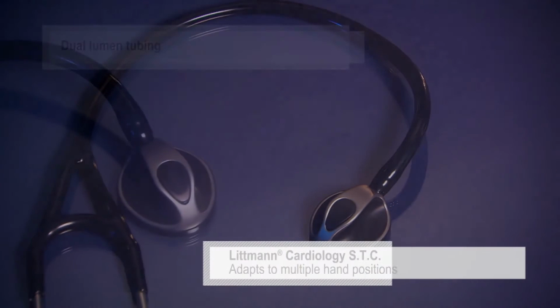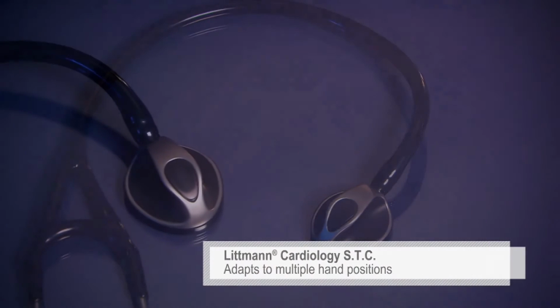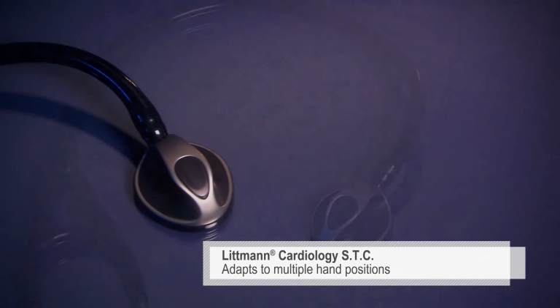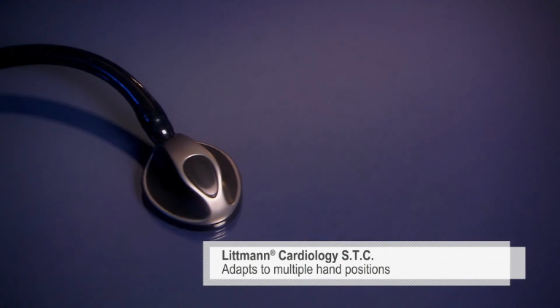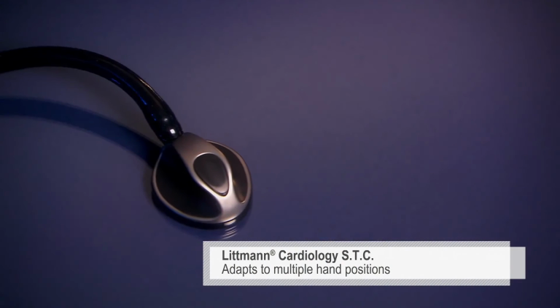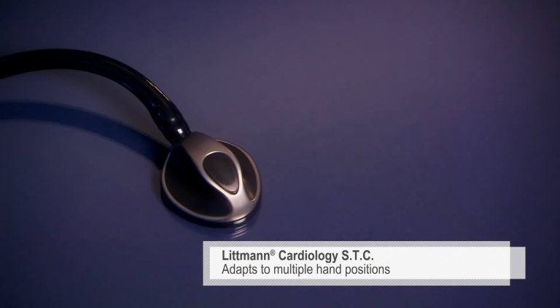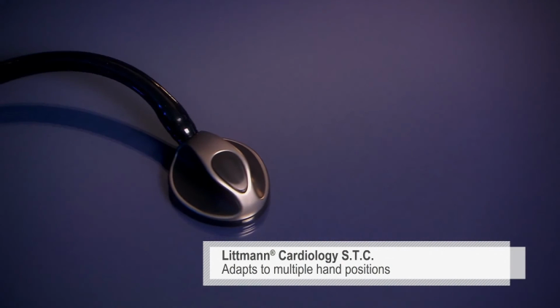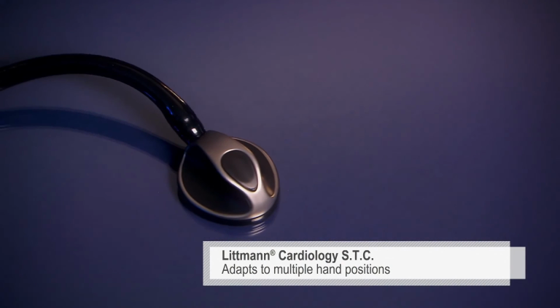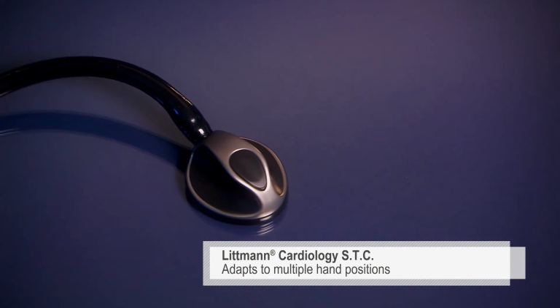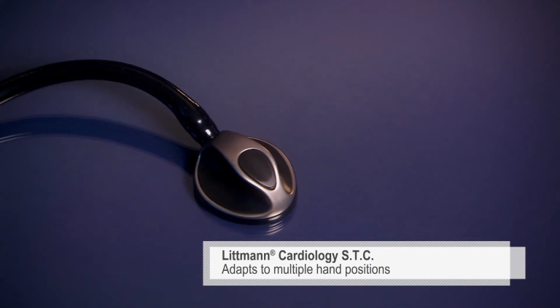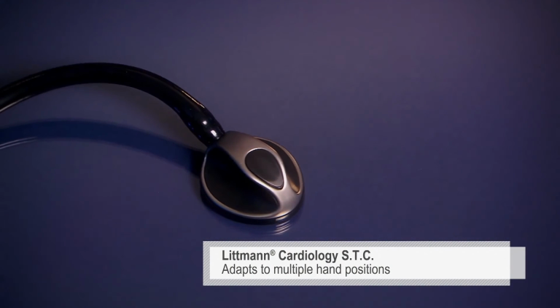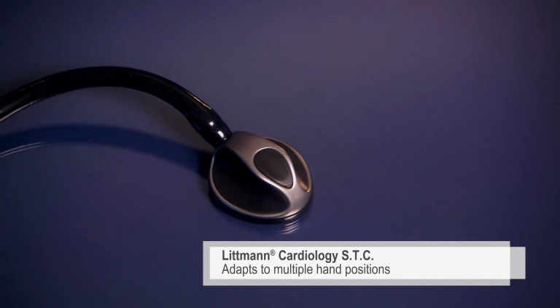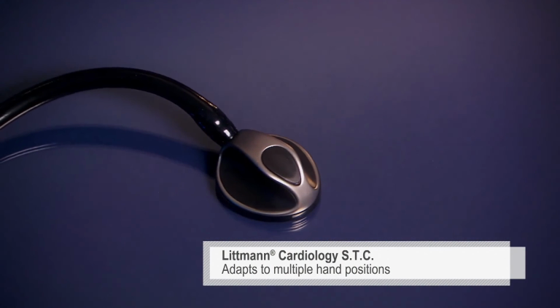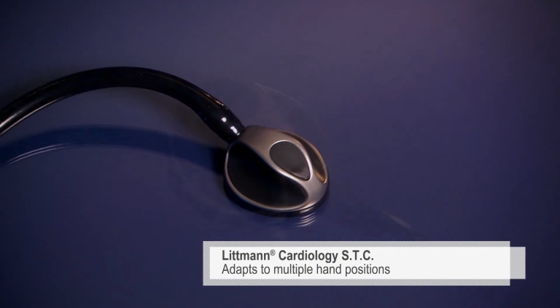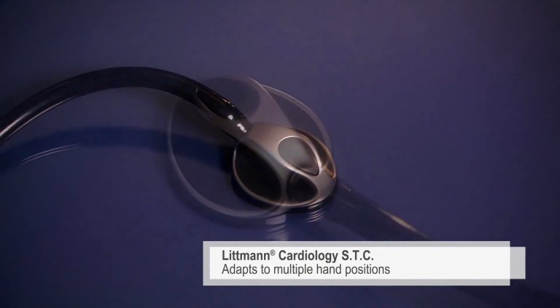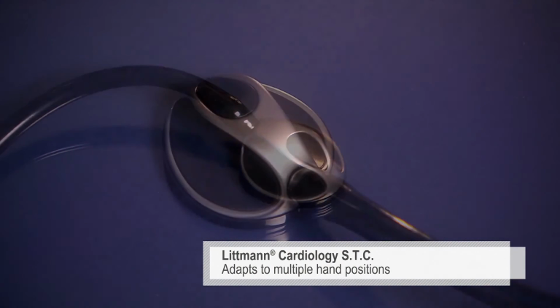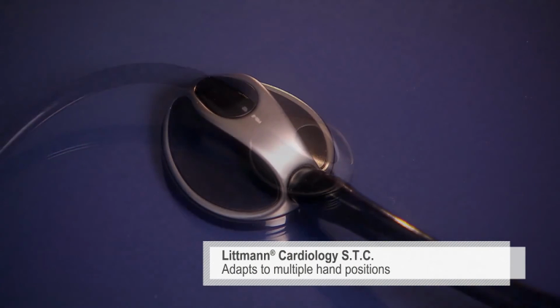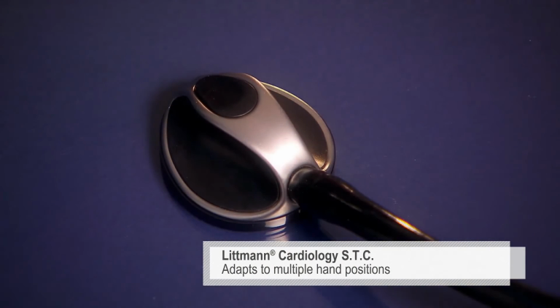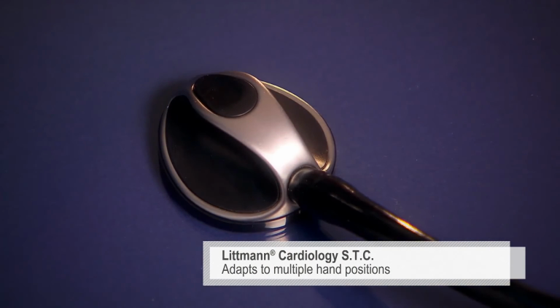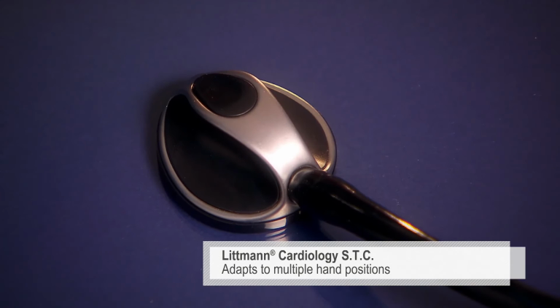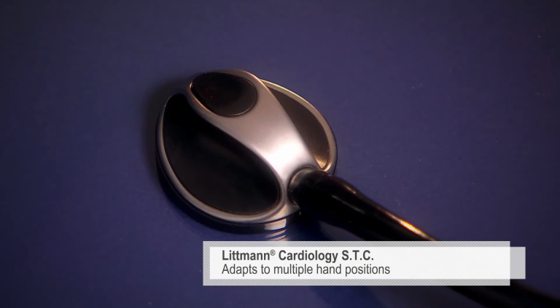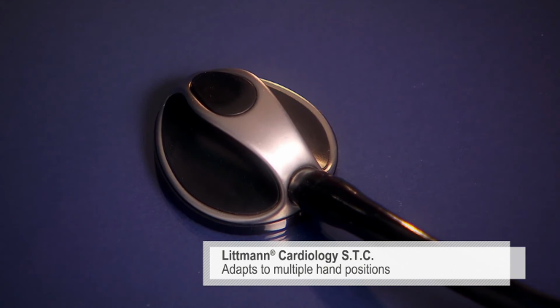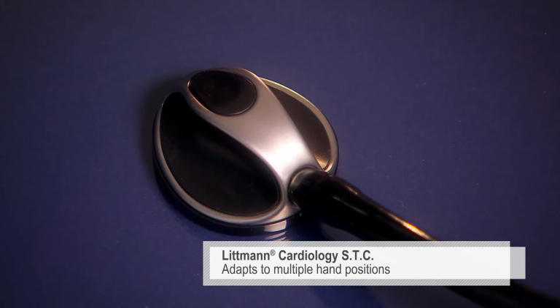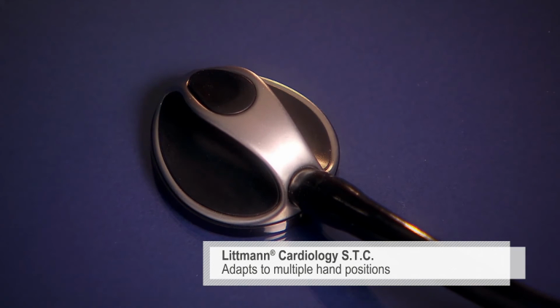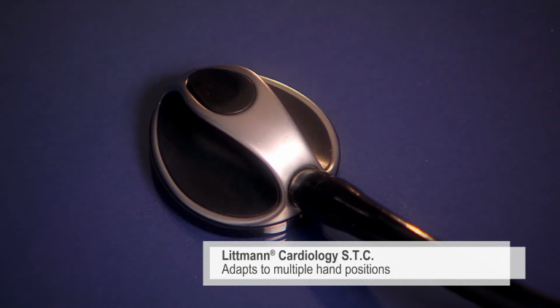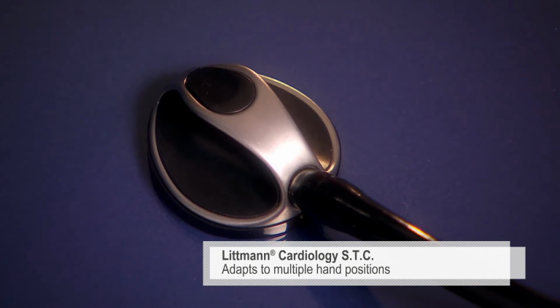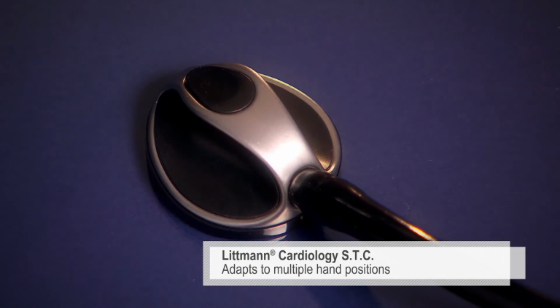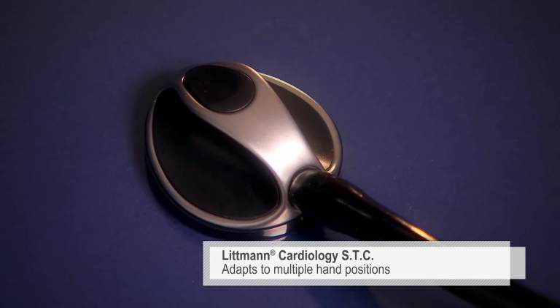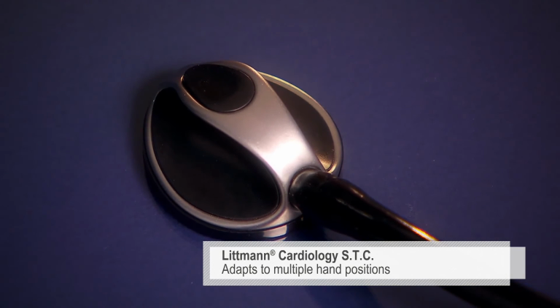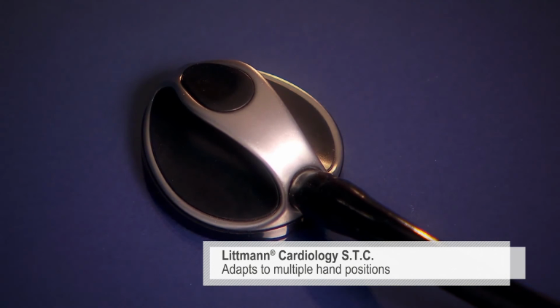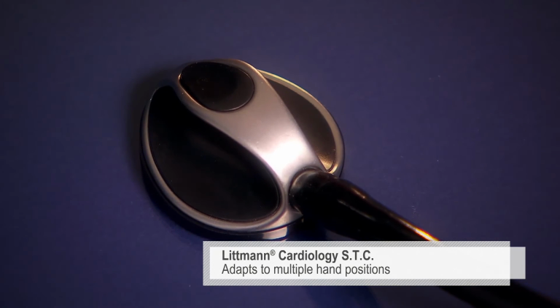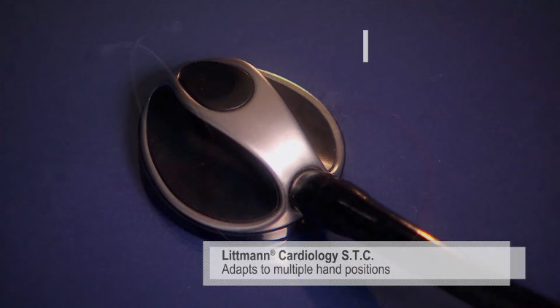The Cardiology STC, or soft touch chest piece, adapts to multiple hand positions for difficult to reach areas of the body.